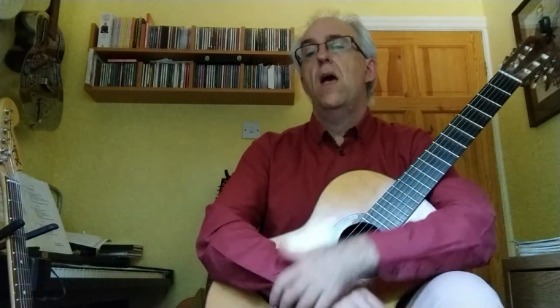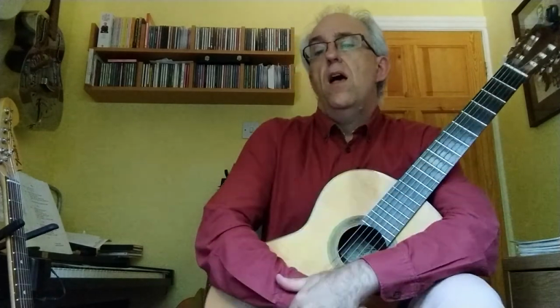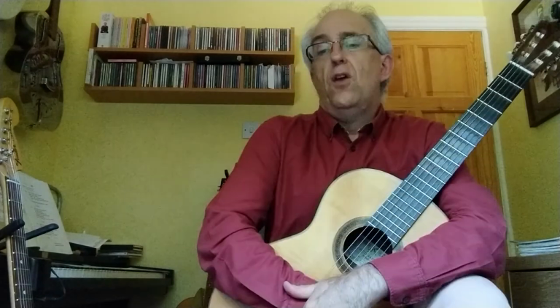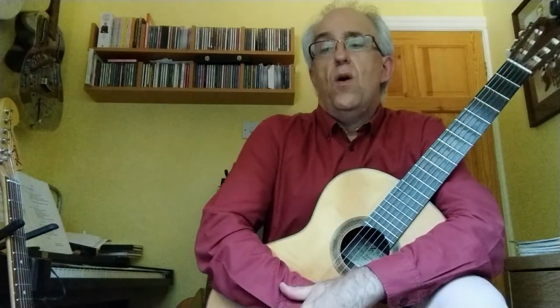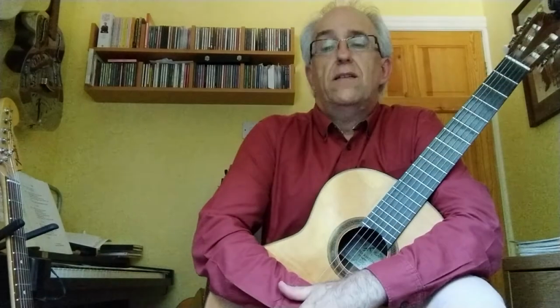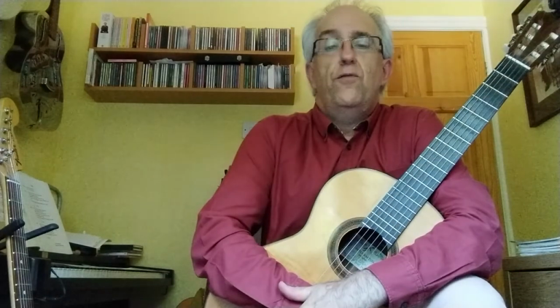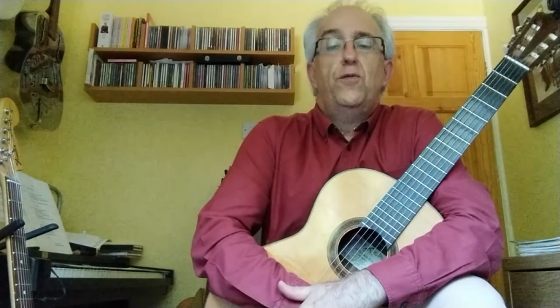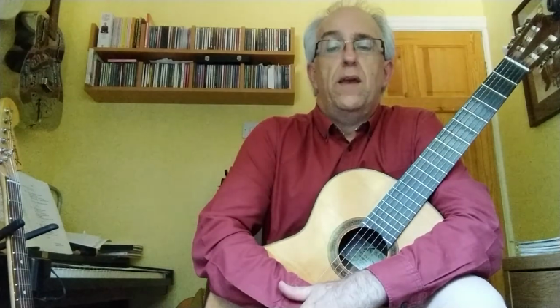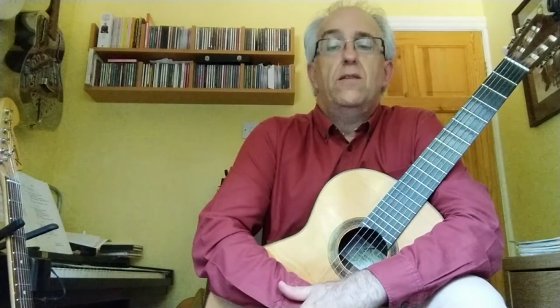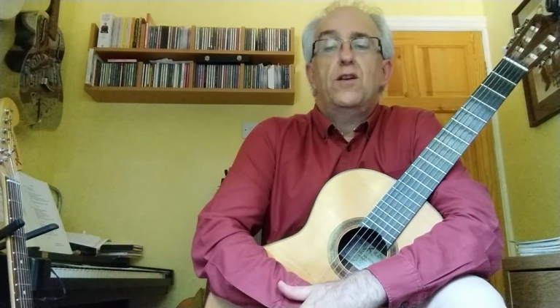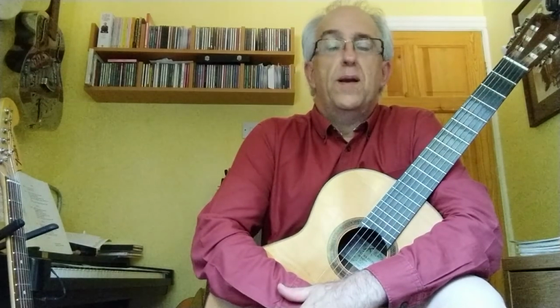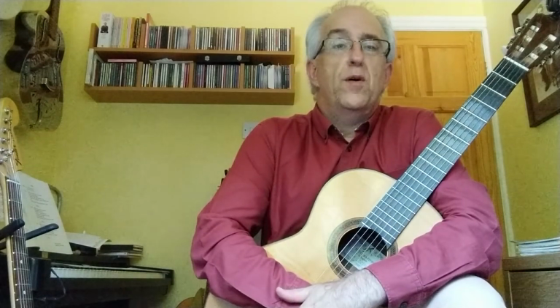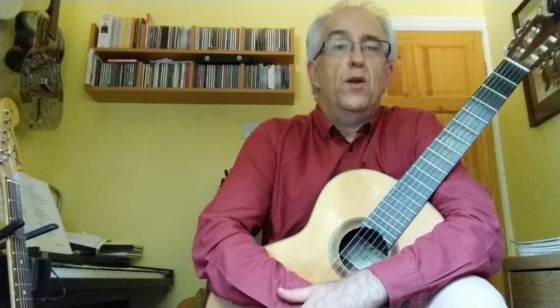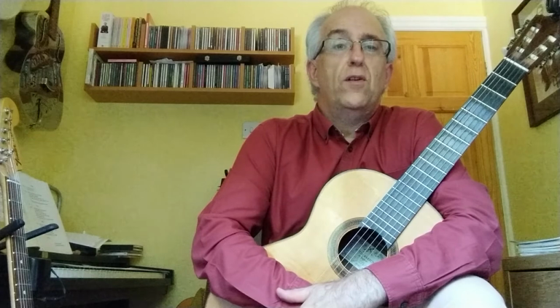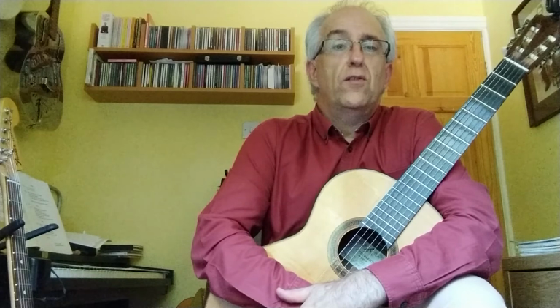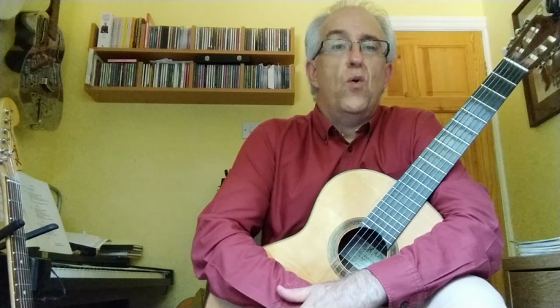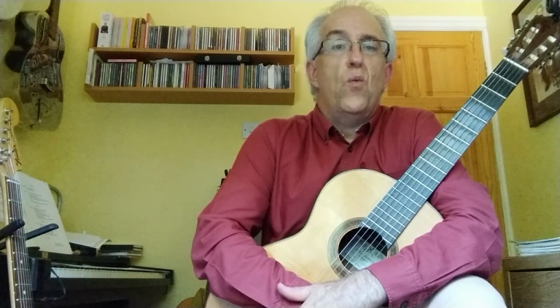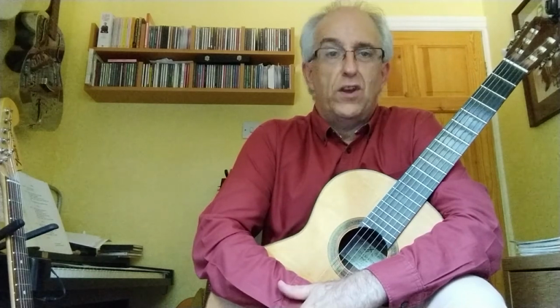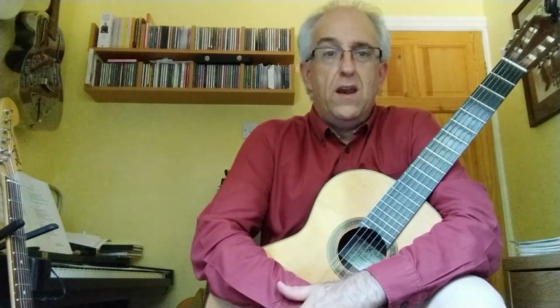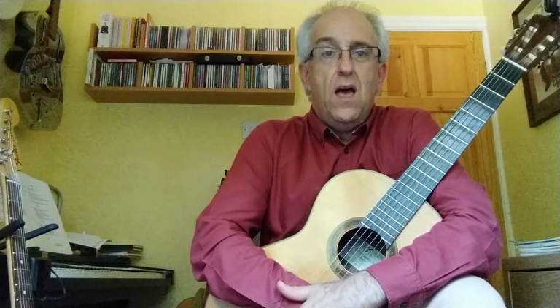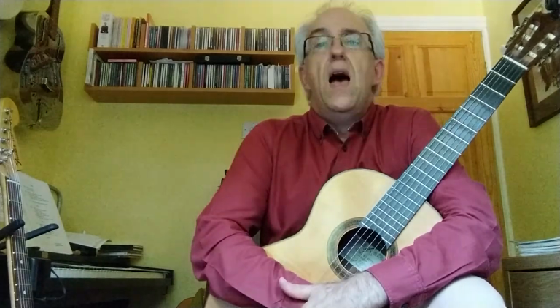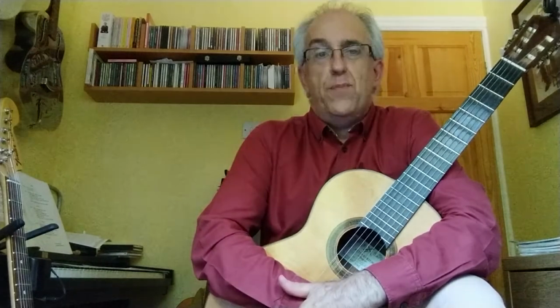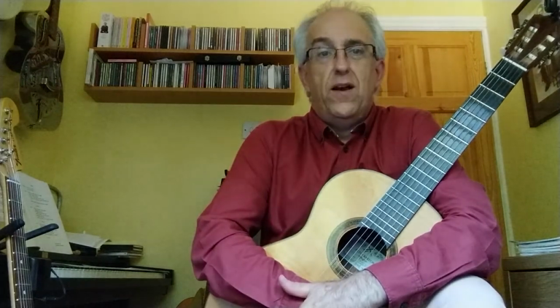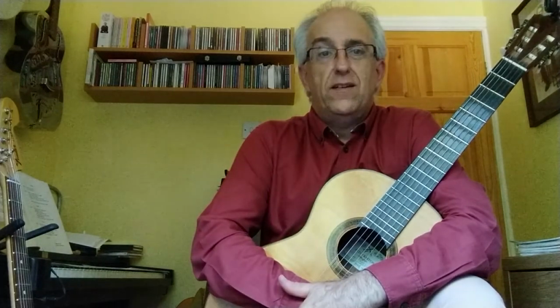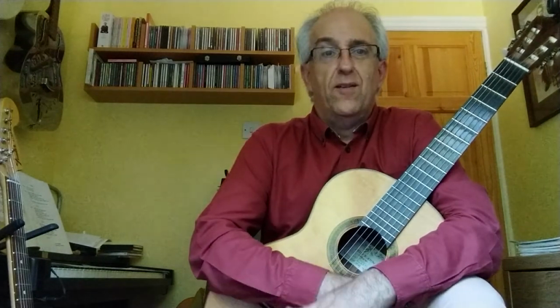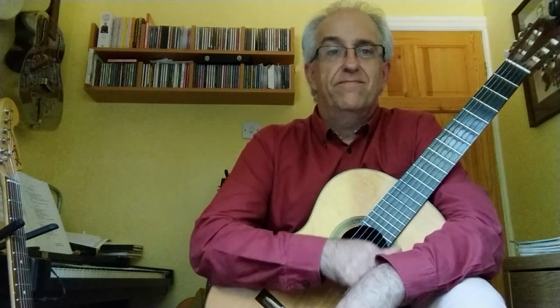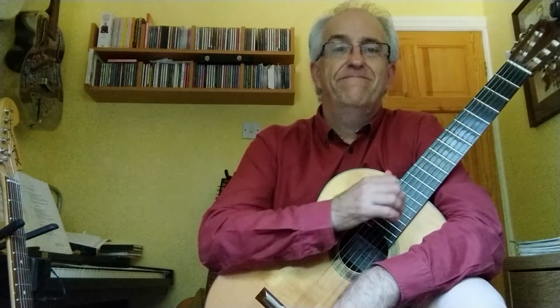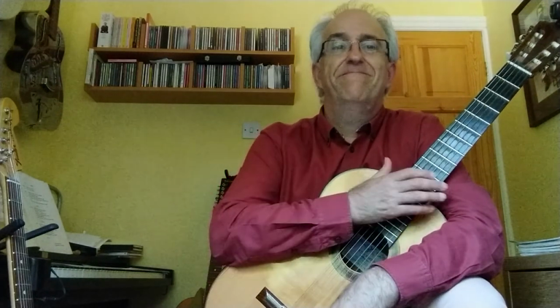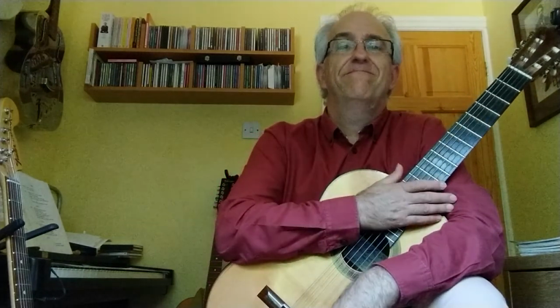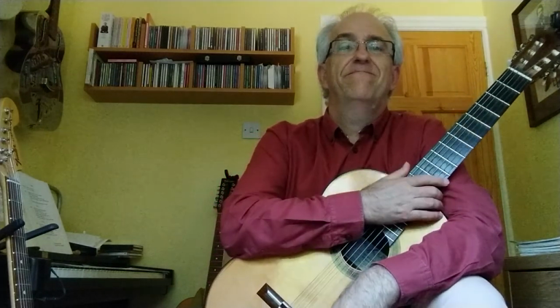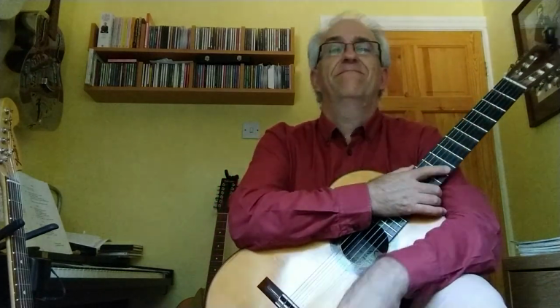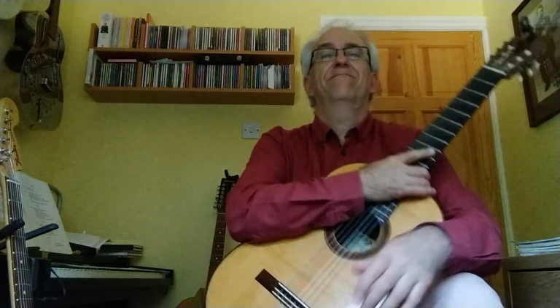So that's the first piece, Village Blackbird Blues. Once again, happy practicing. Thank you.